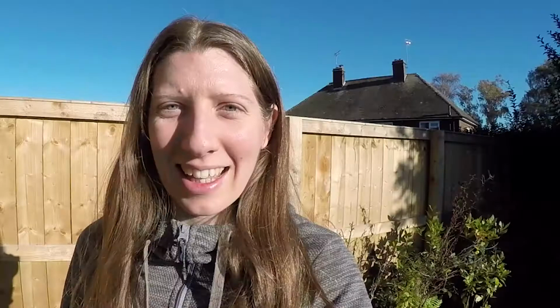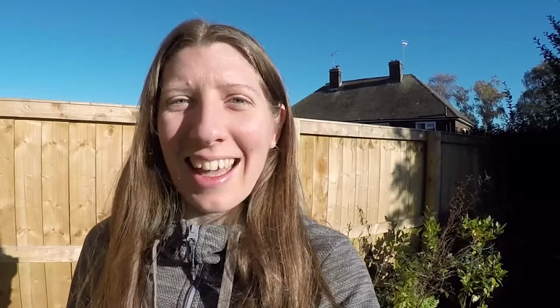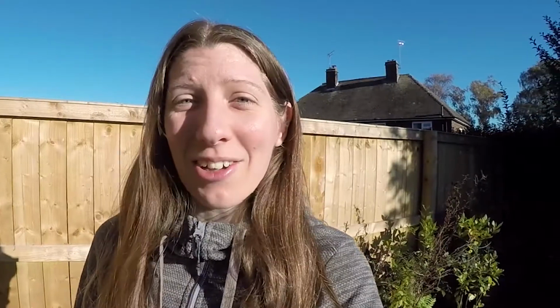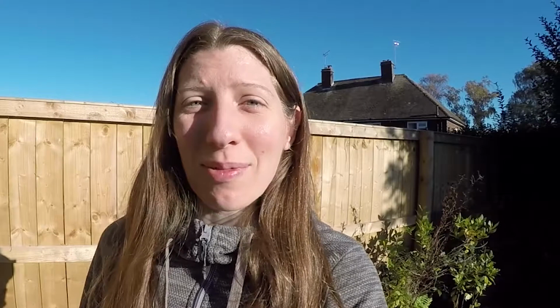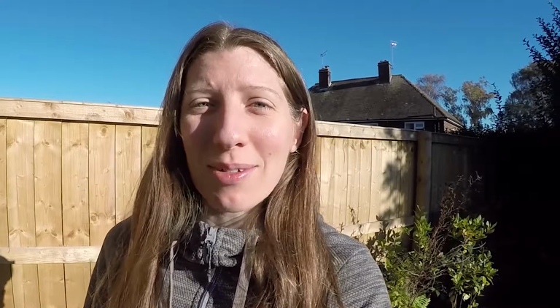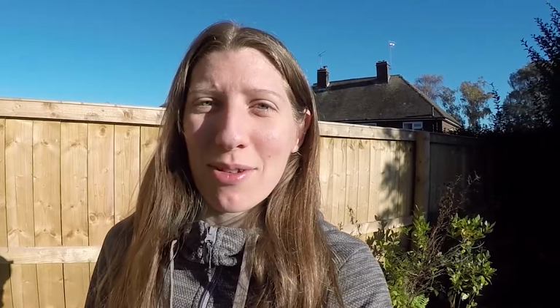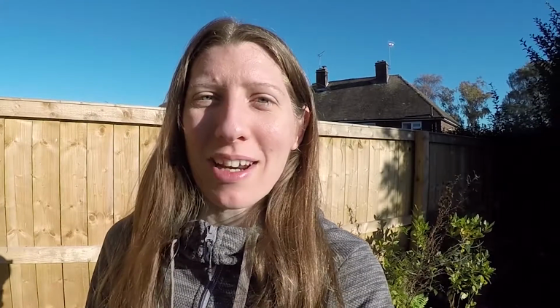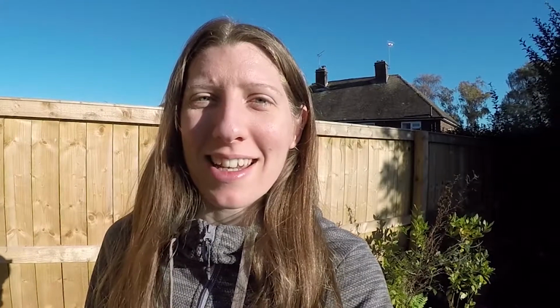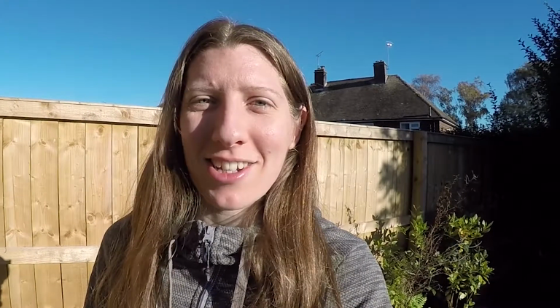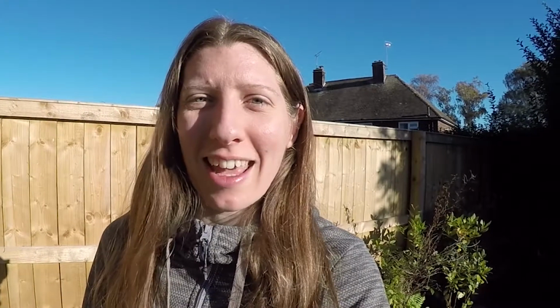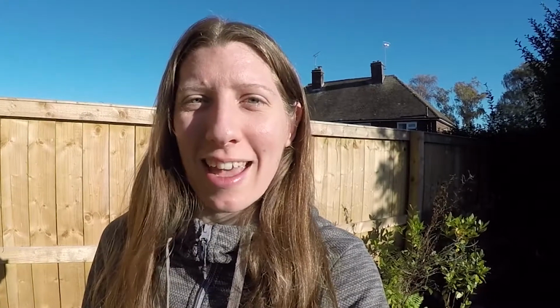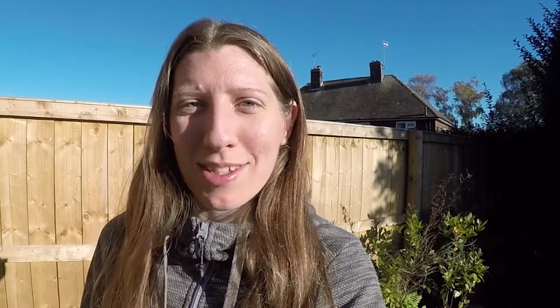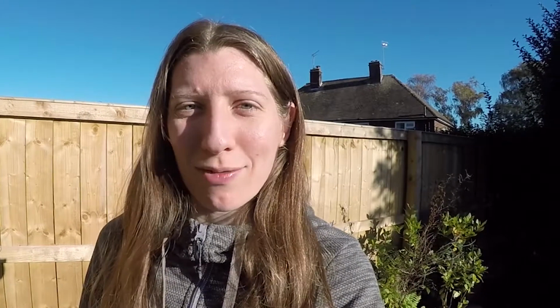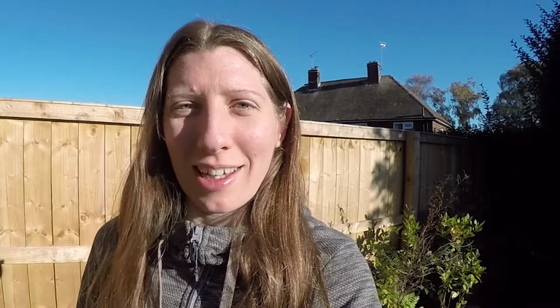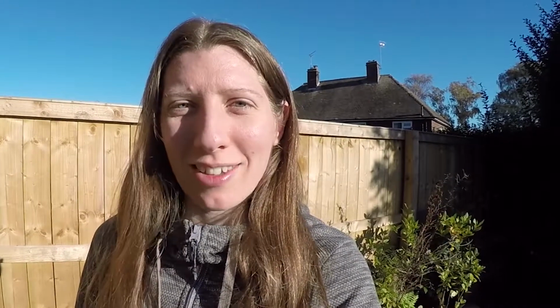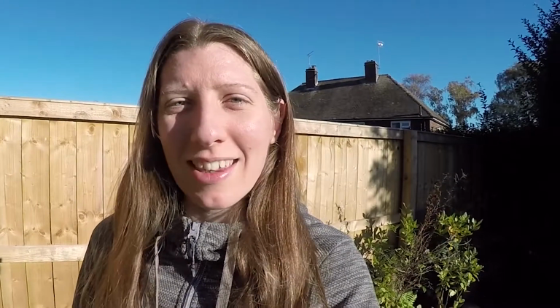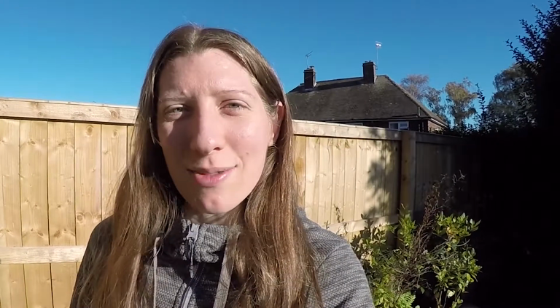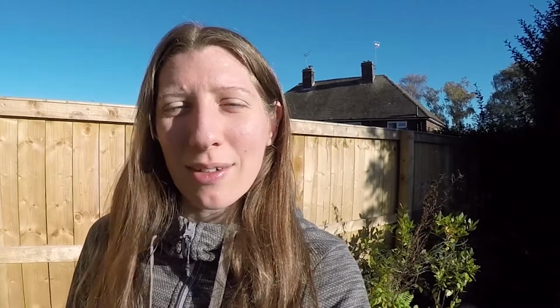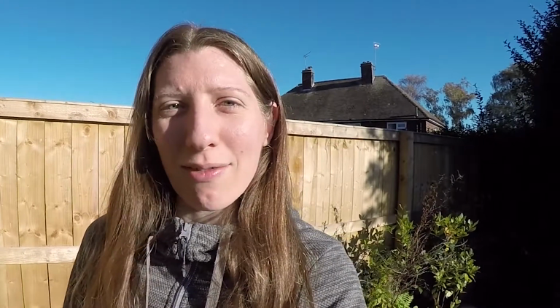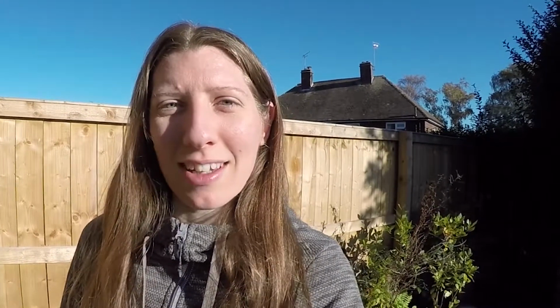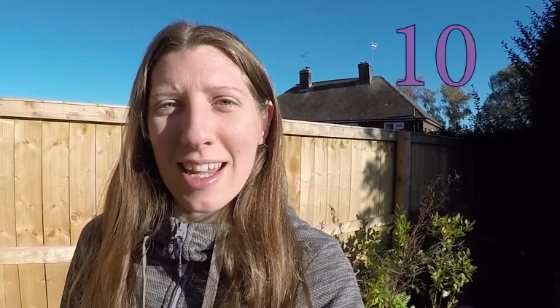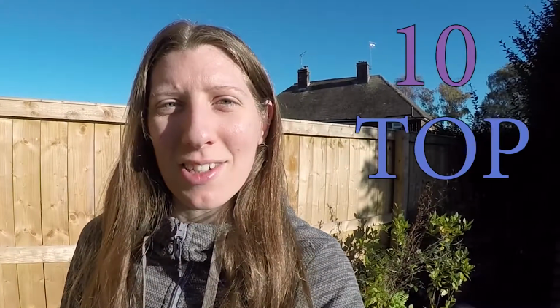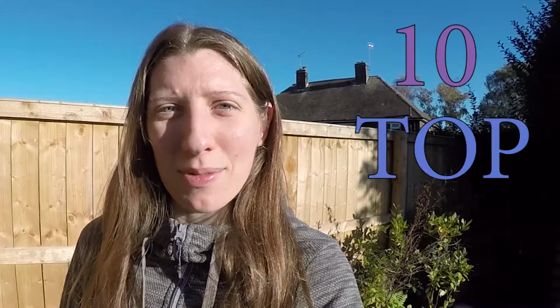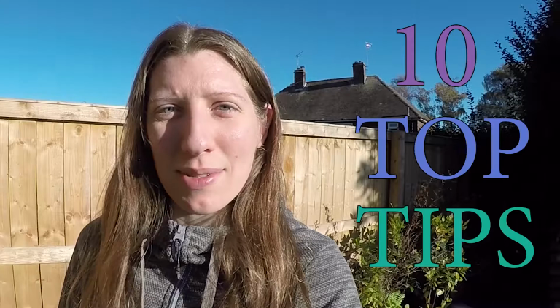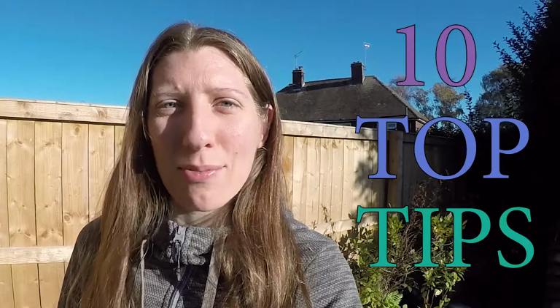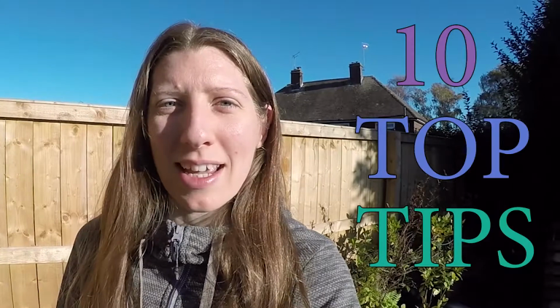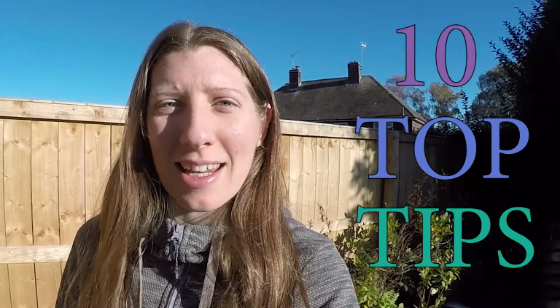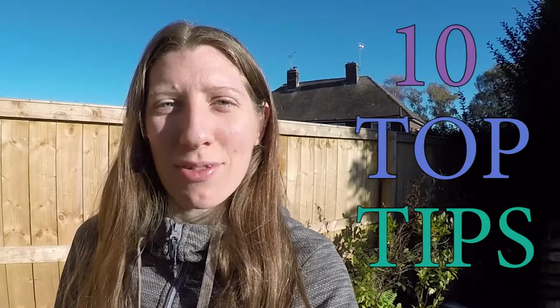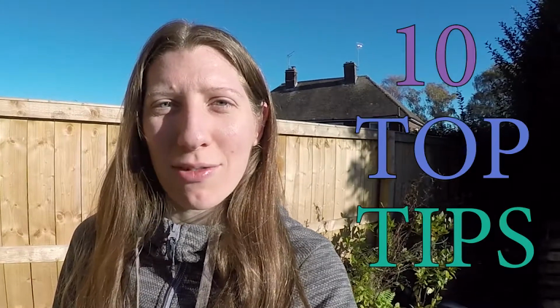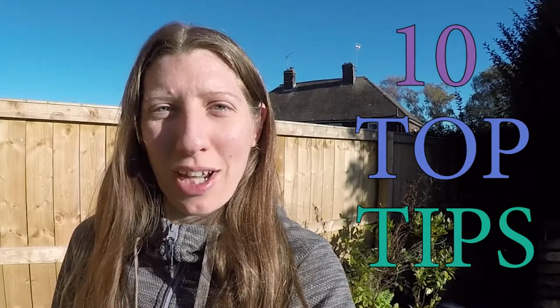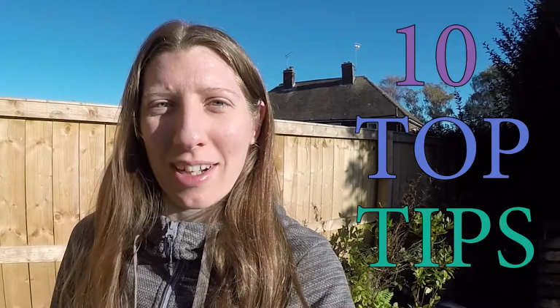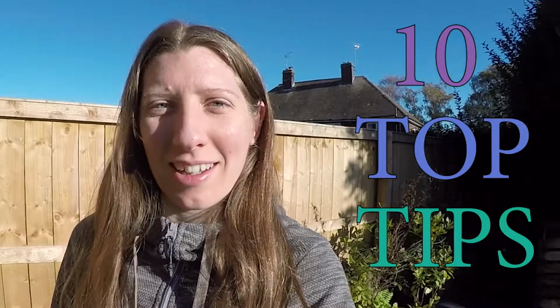Hello and welcome to Embrace Nature UK episode 5. This week we're having a look at 10 top tips to protect animals on firework night.